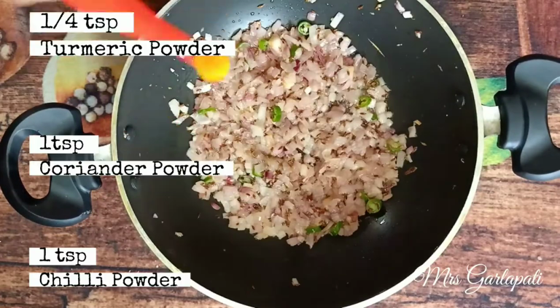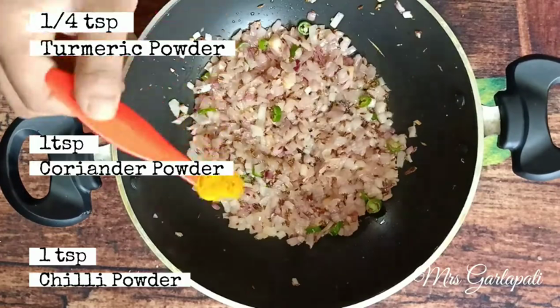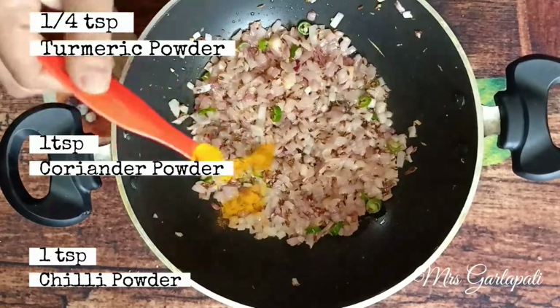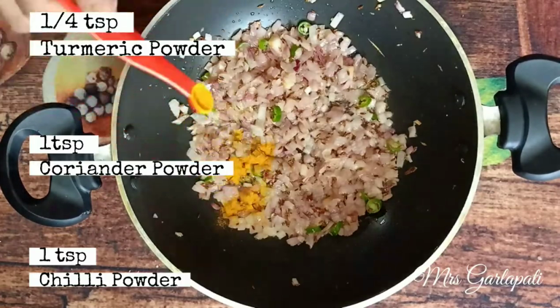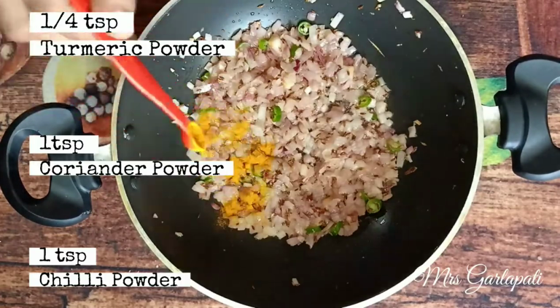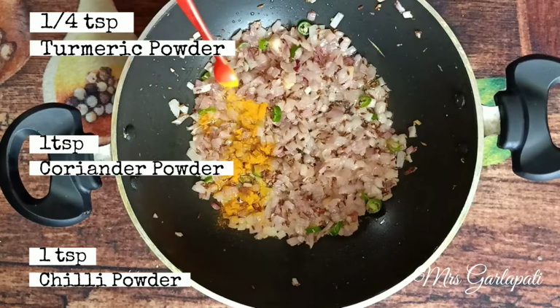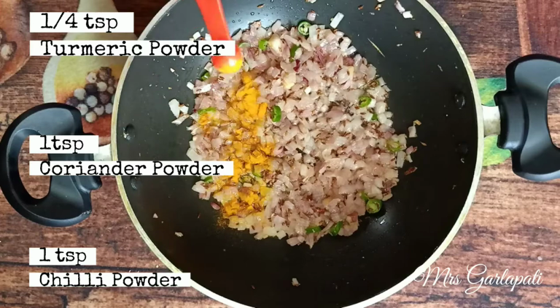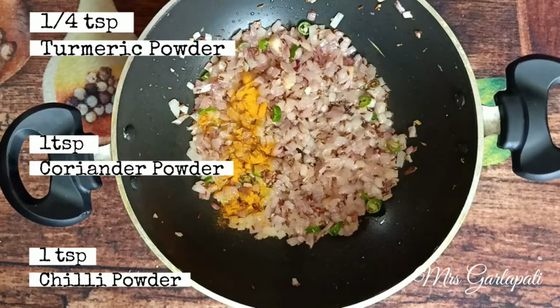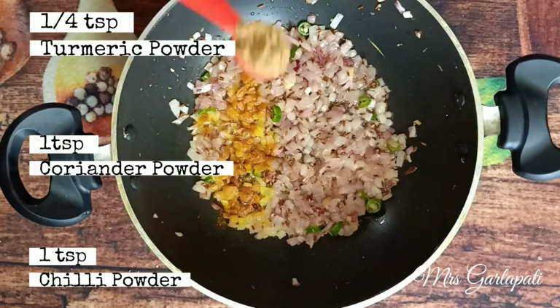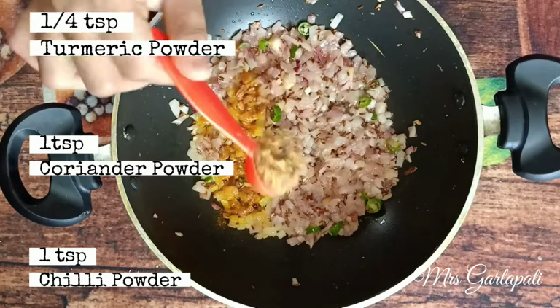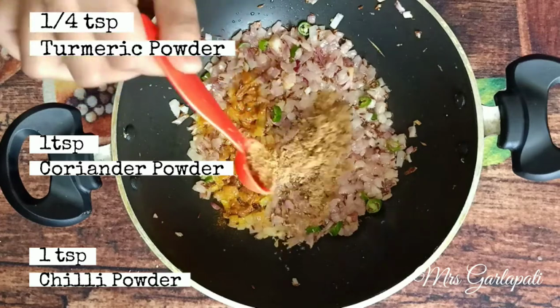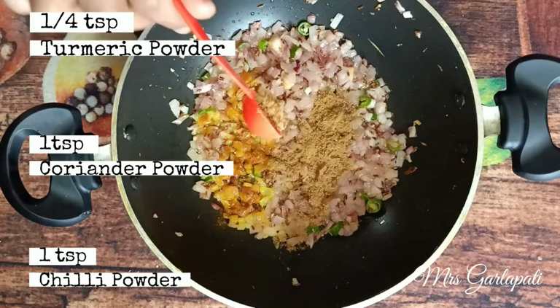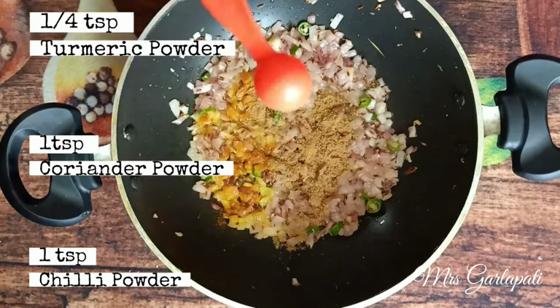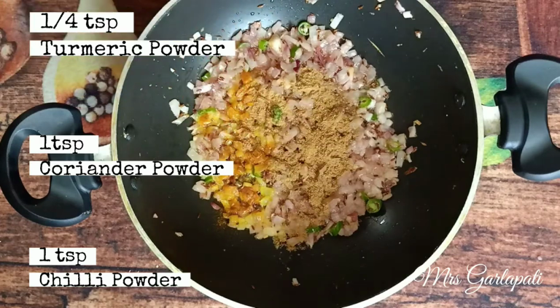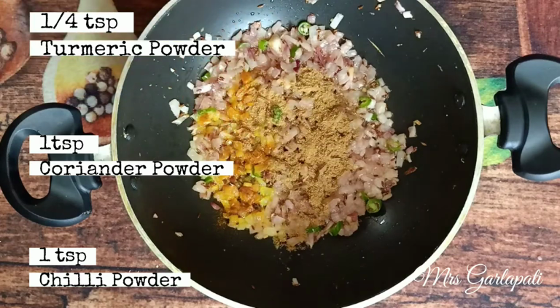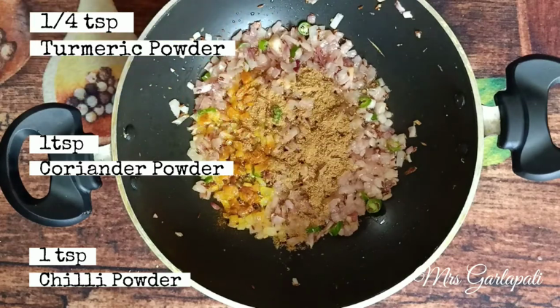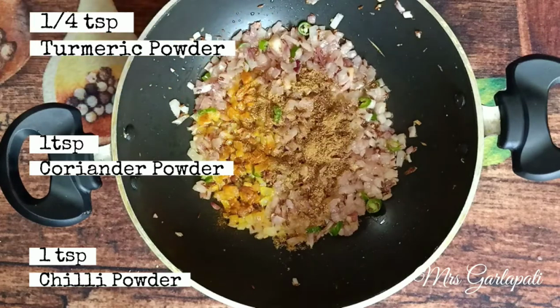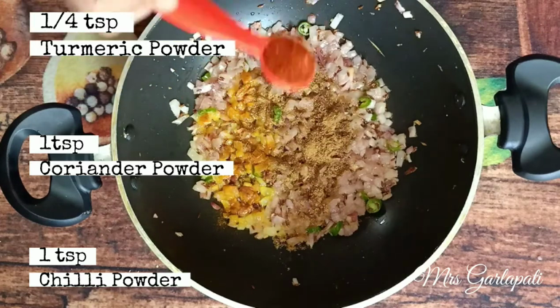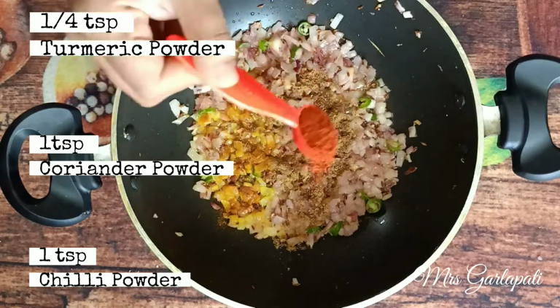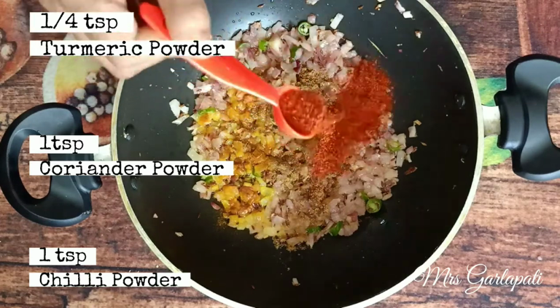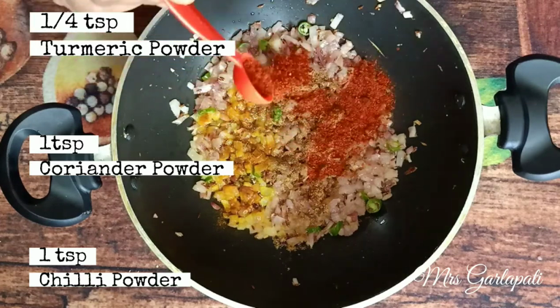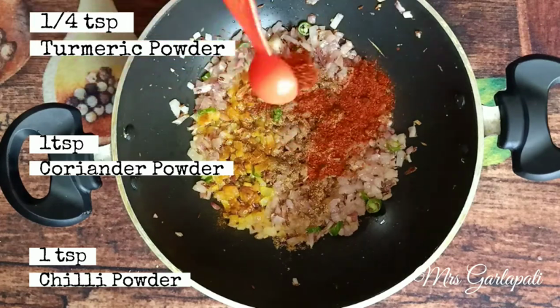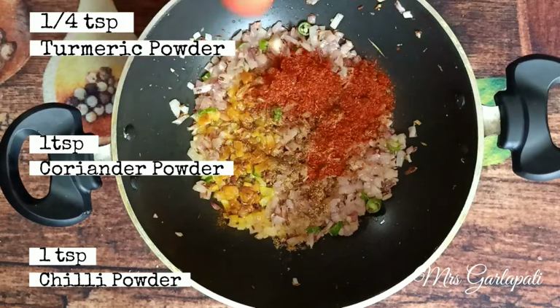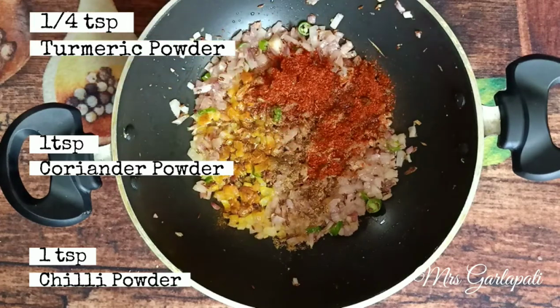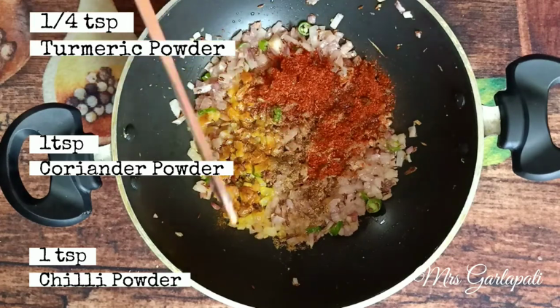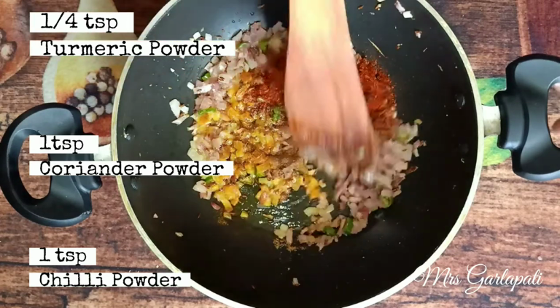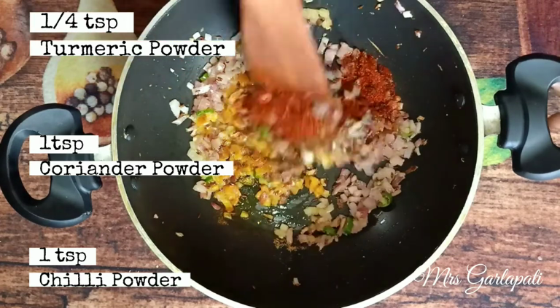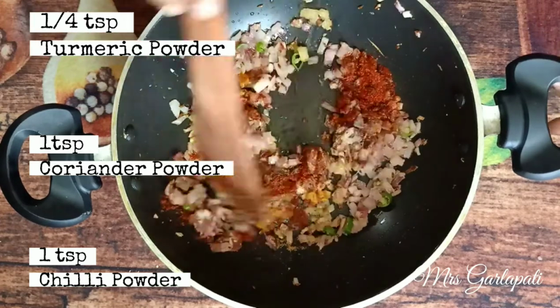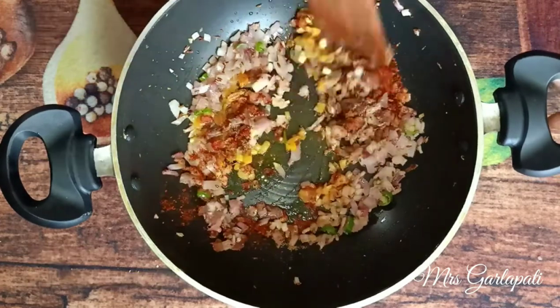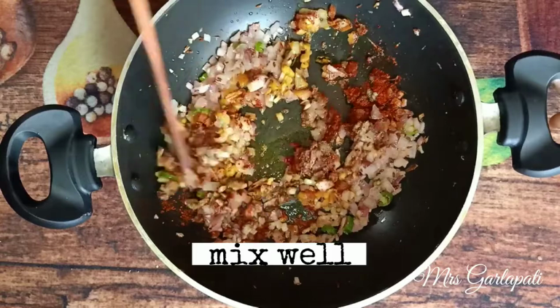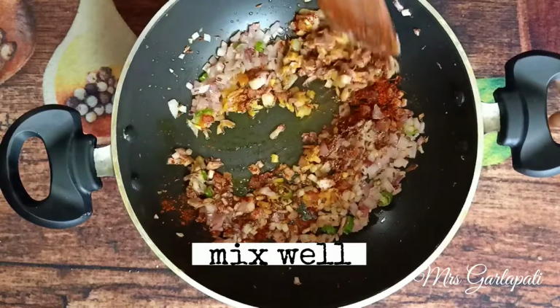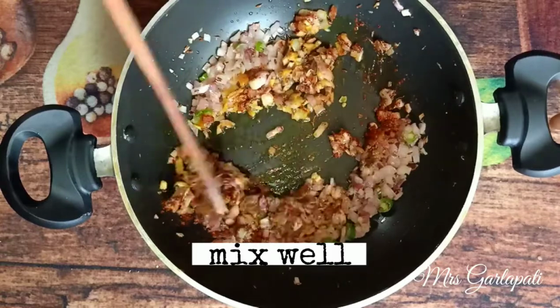1 teaspoon of potatoes. 1 teaspoon of onions. 1 teaspoon of pepper. 1 teaspoon of noodles.